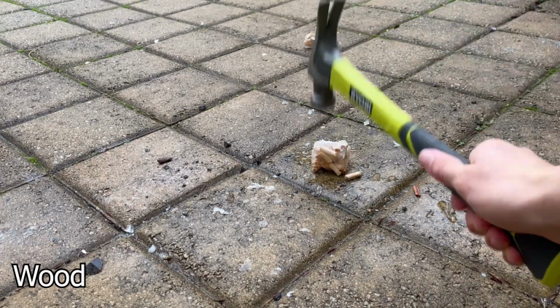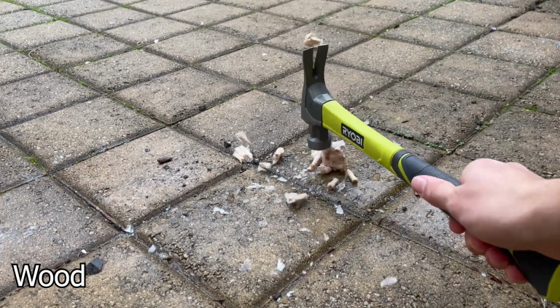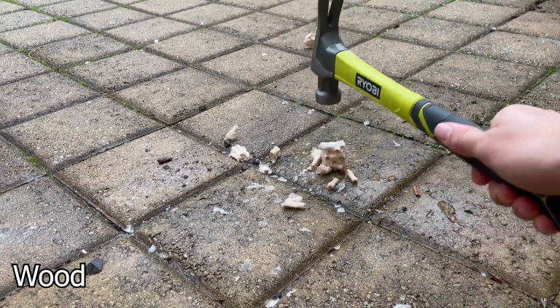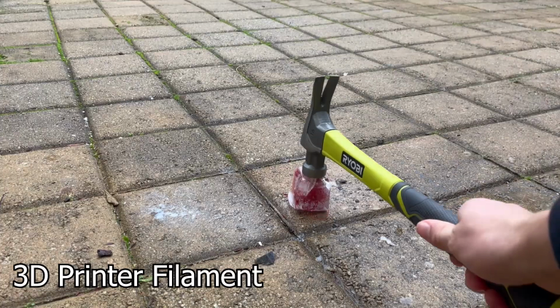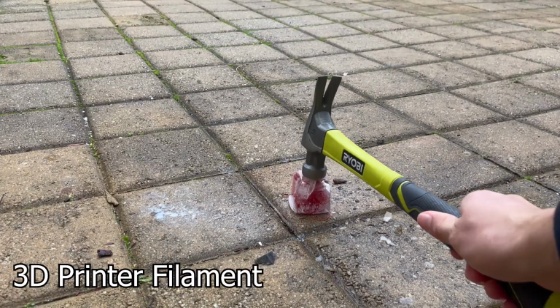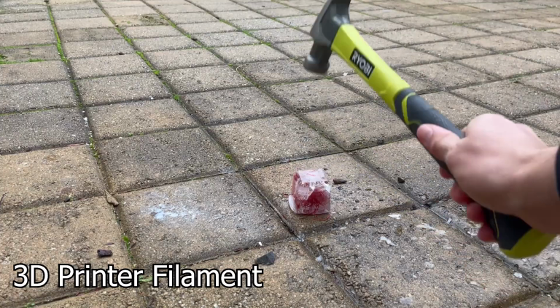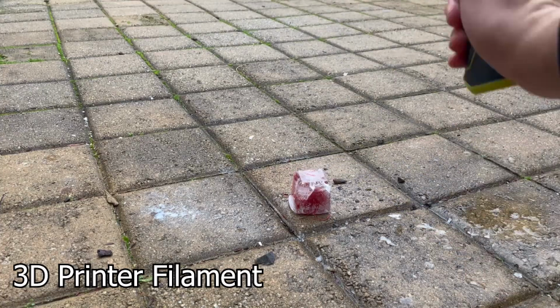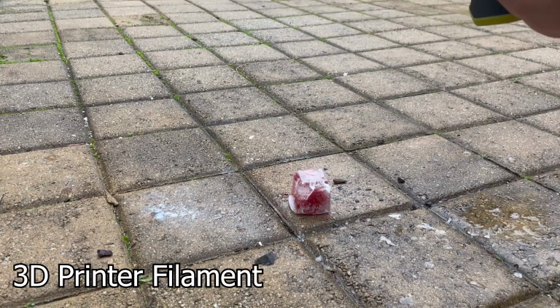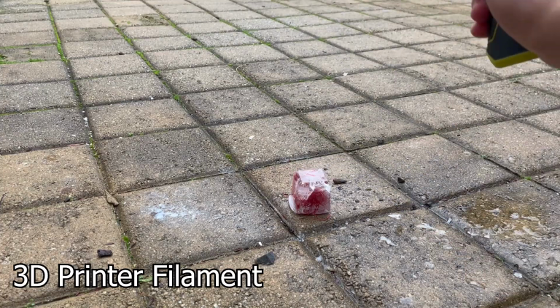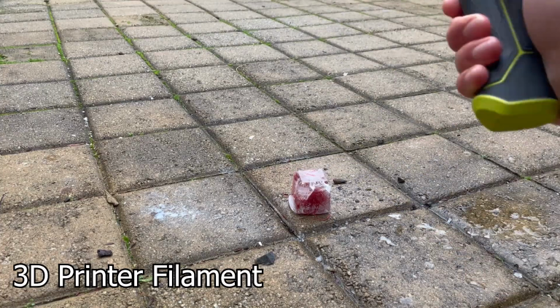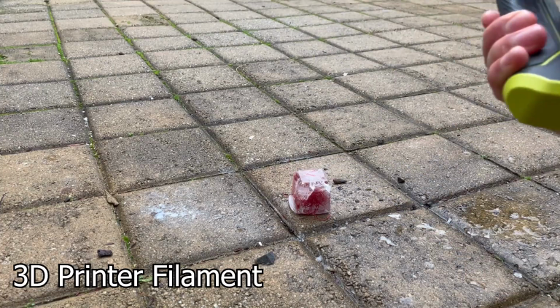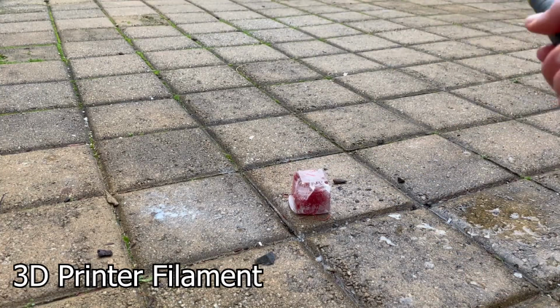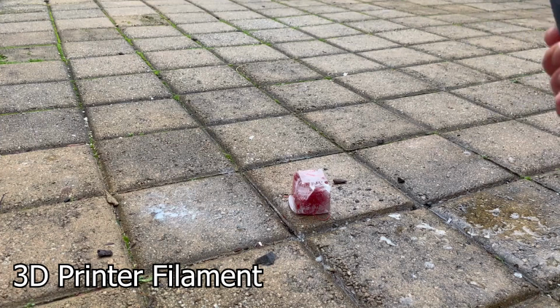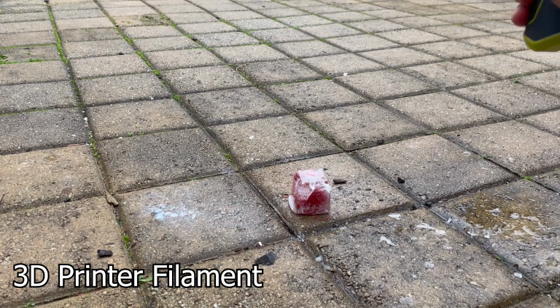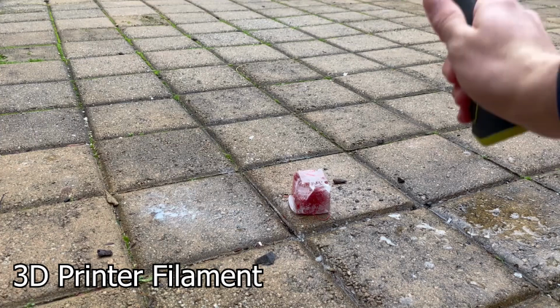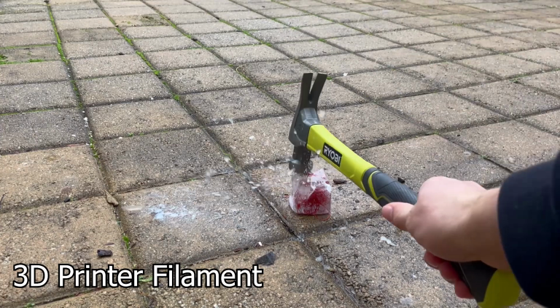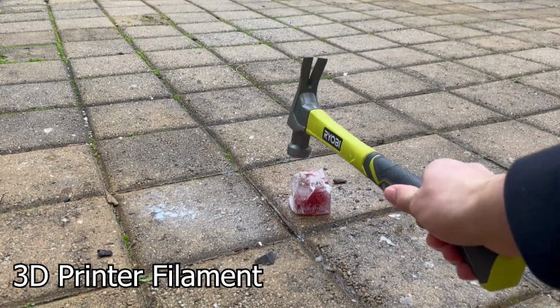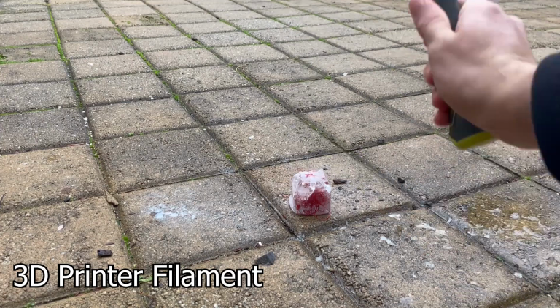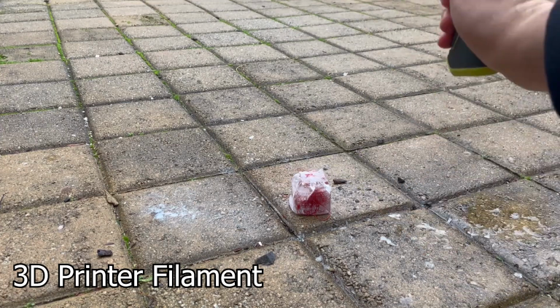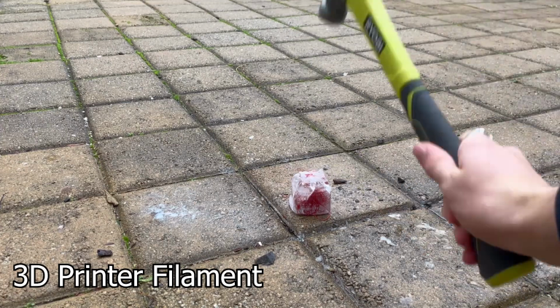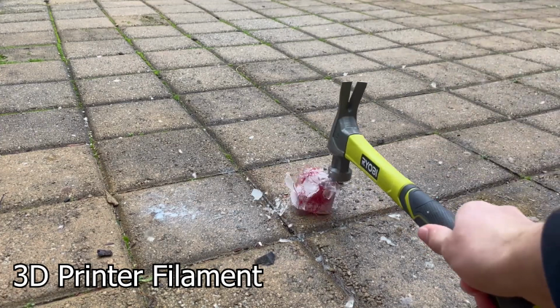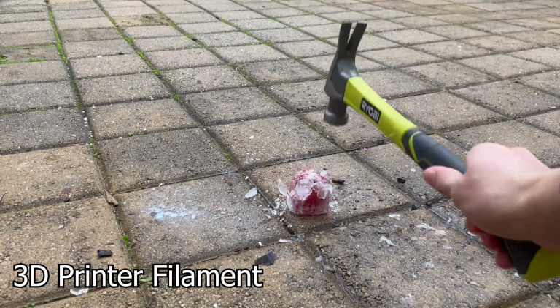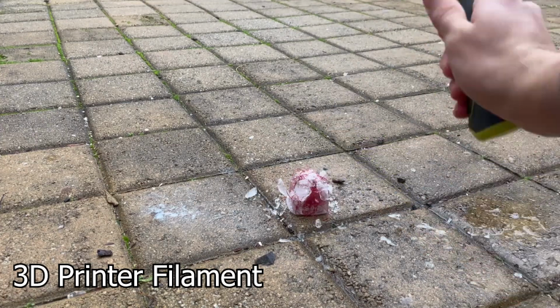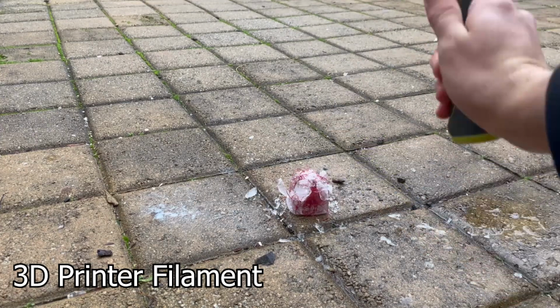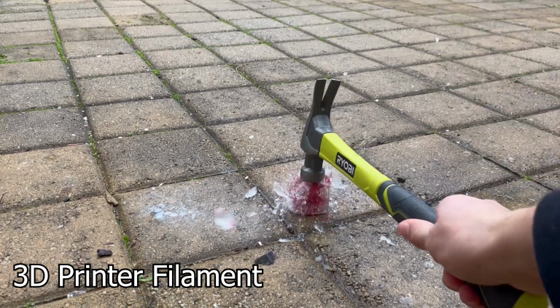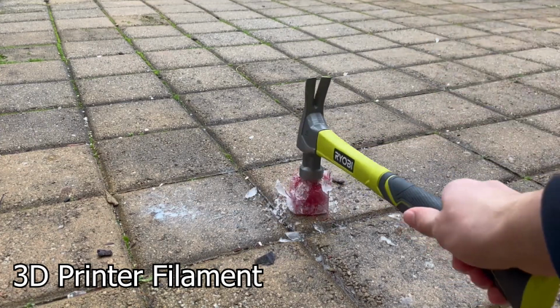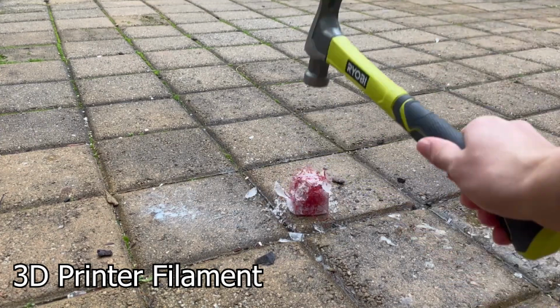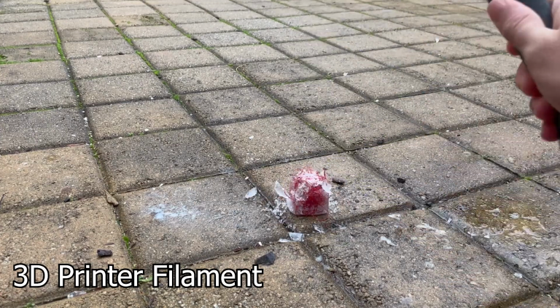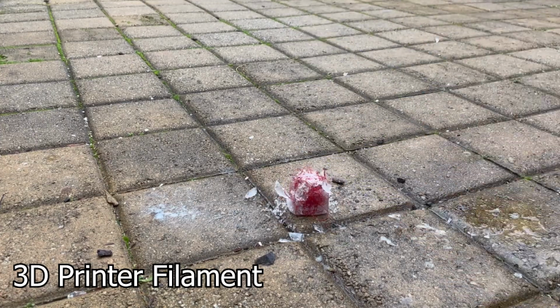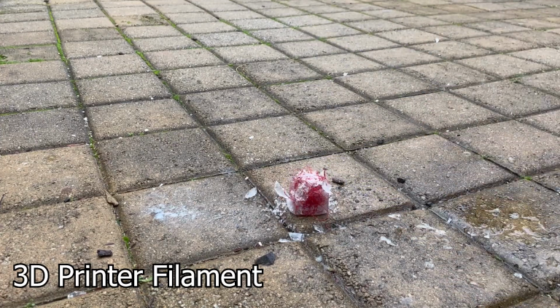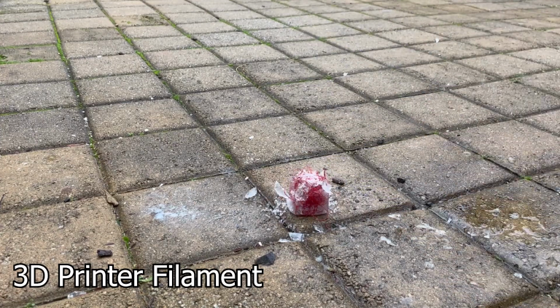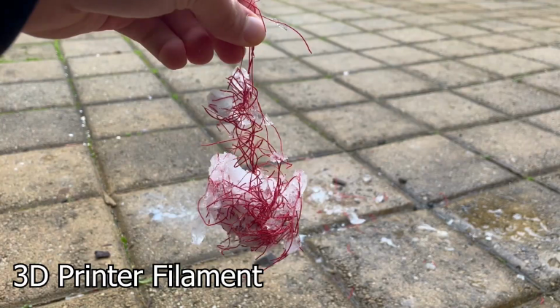The last one was 3D printer filament. It broke, but it didn't go everywhere, which was kind of nice for the clean up — made it quite easy.